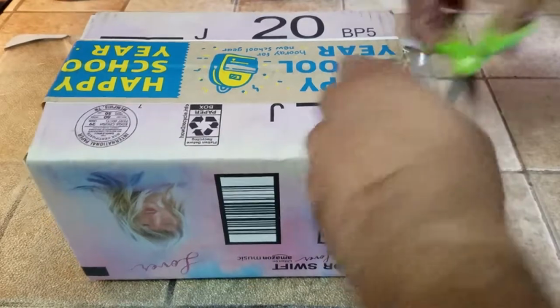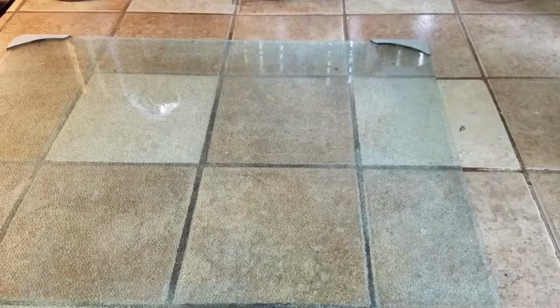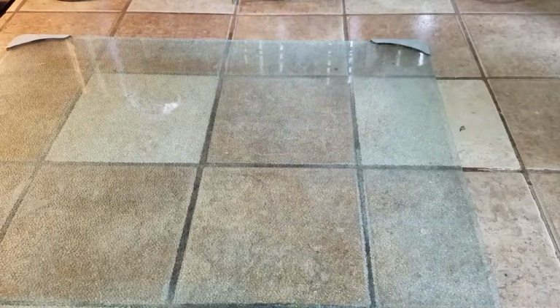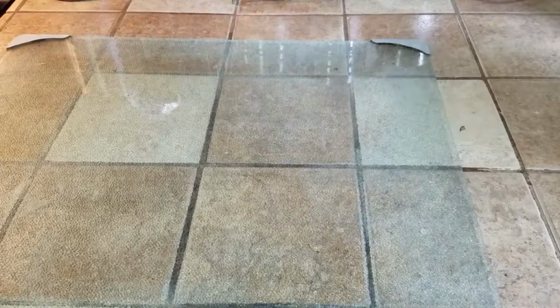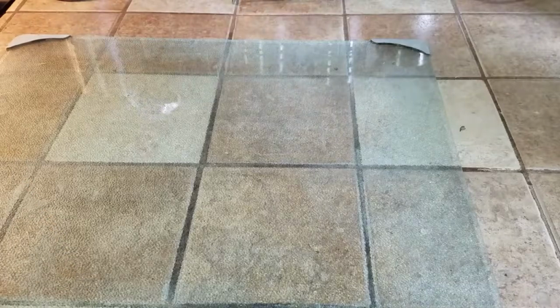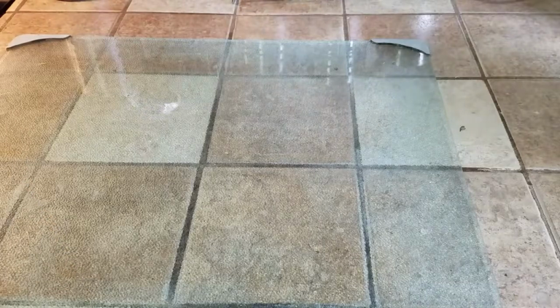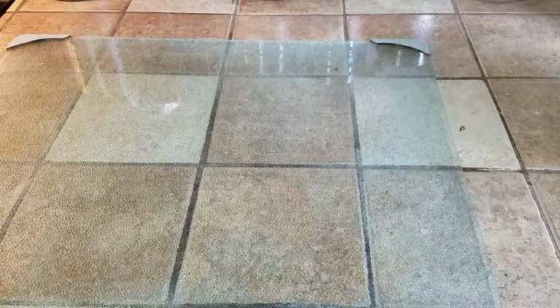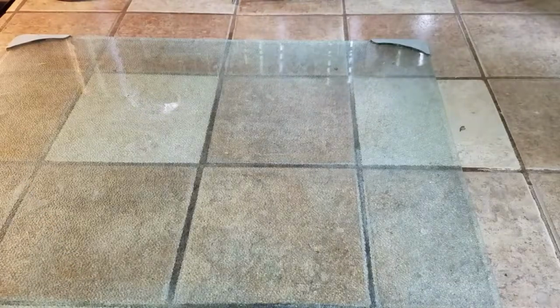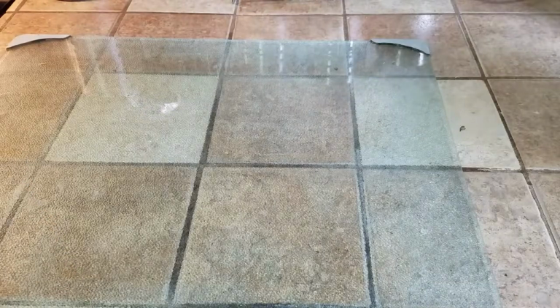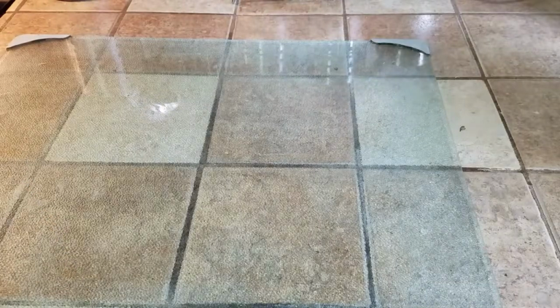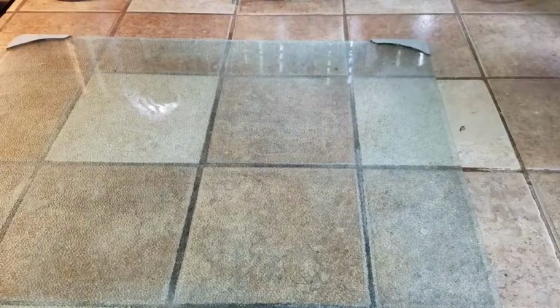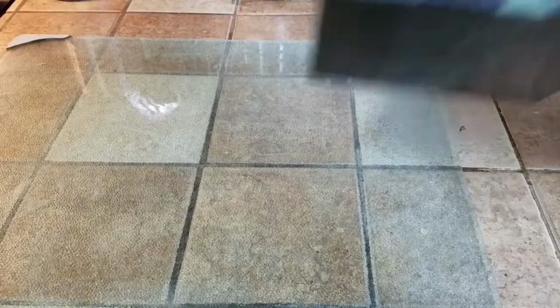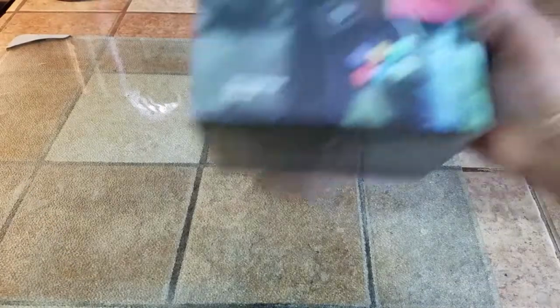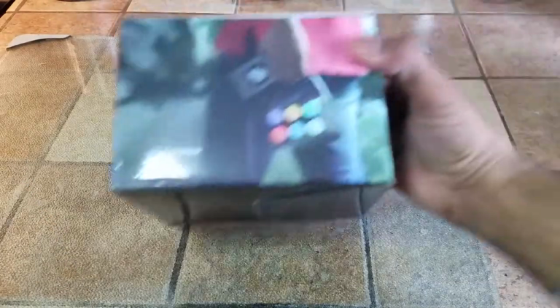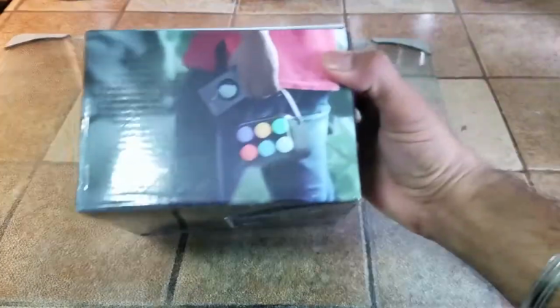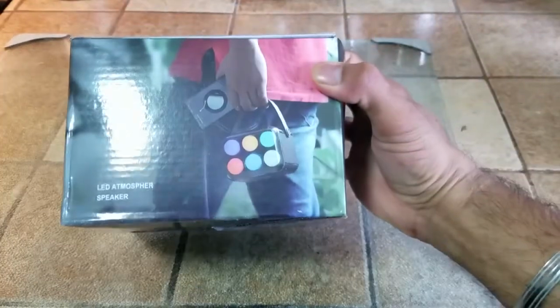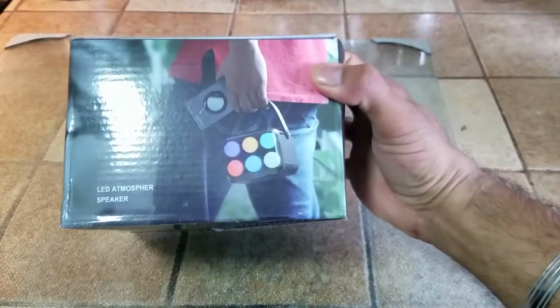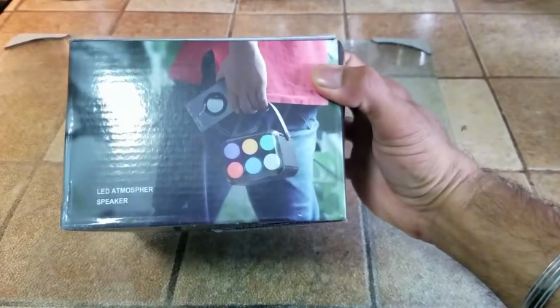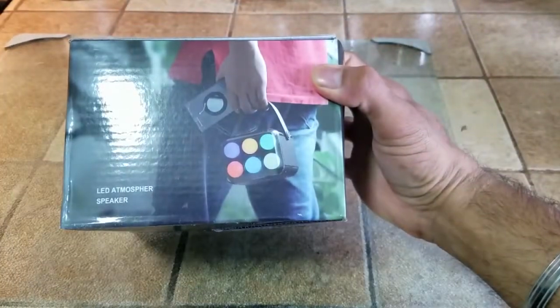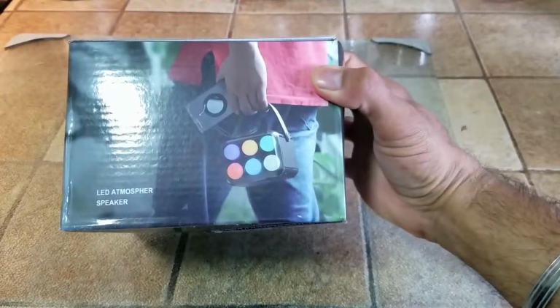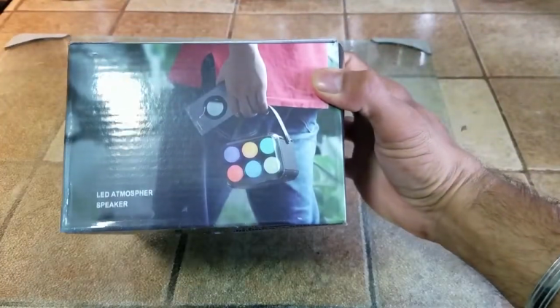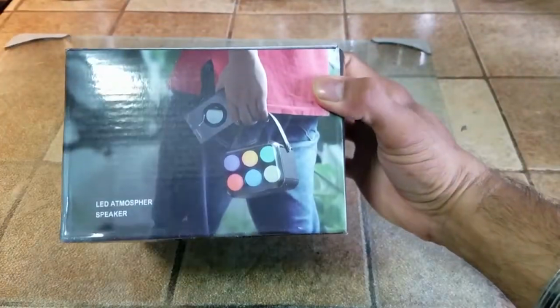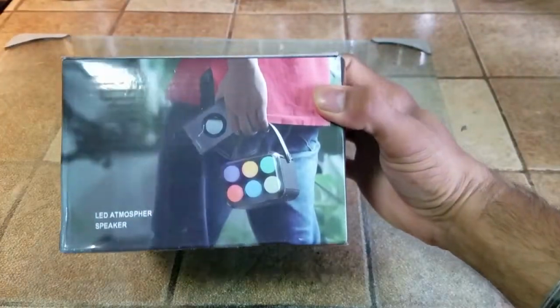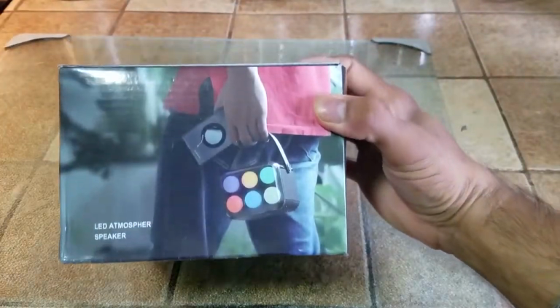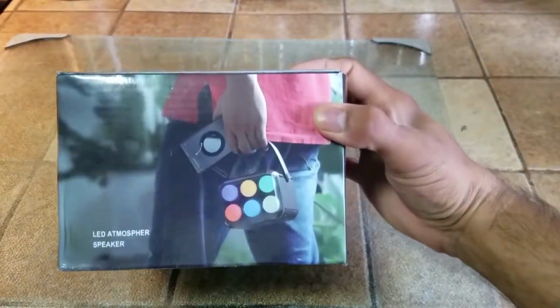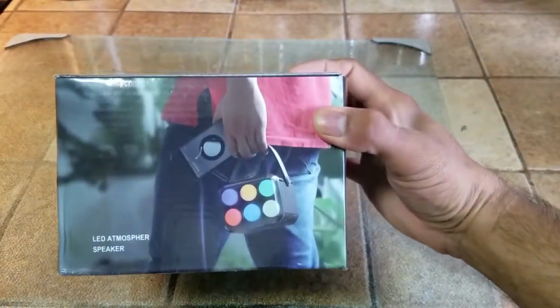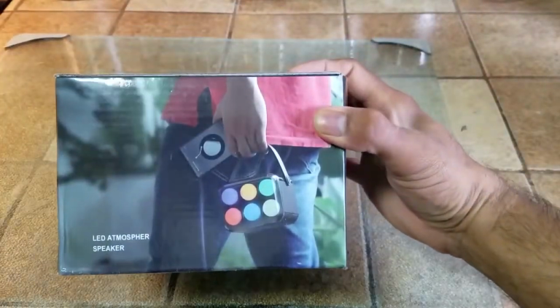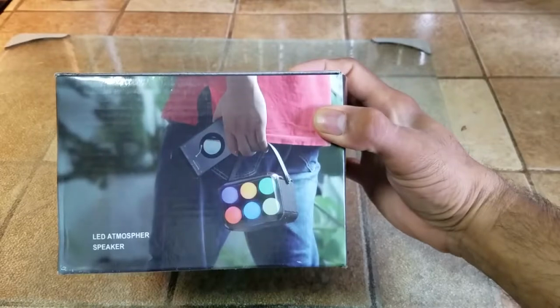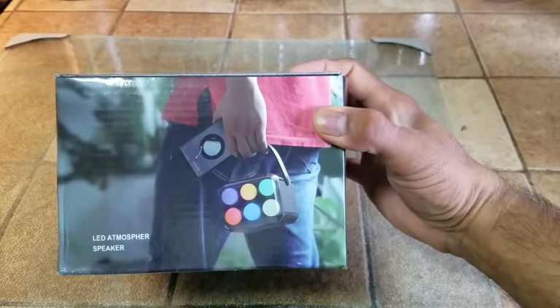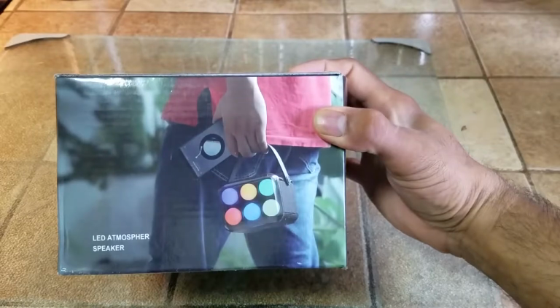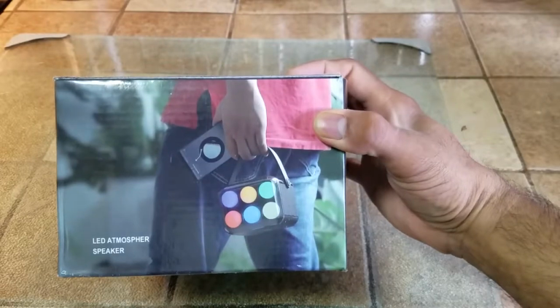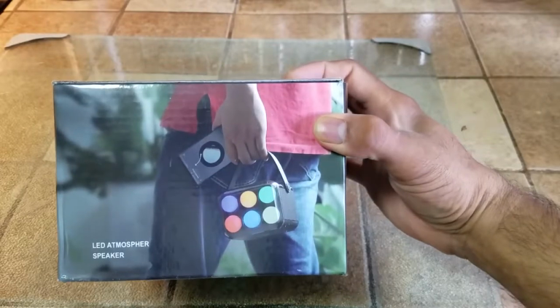And the speaker system in question is this one right here. It's a LED atmospheric speaker.